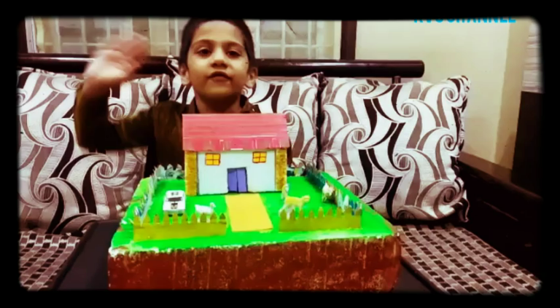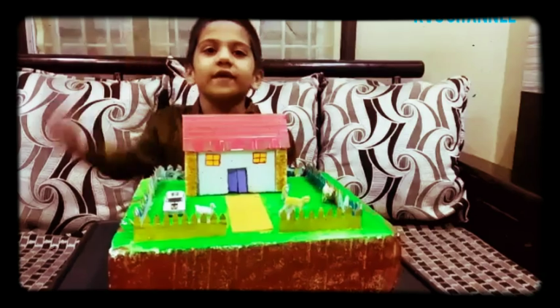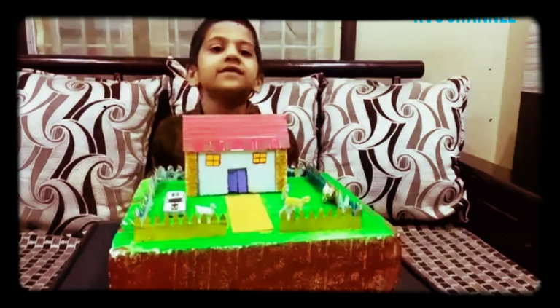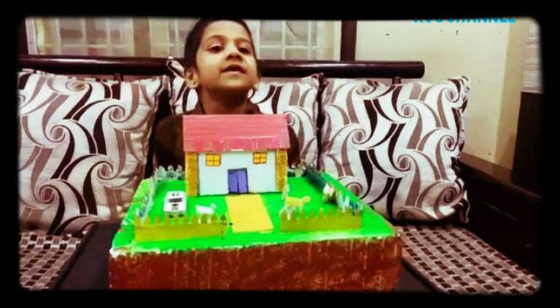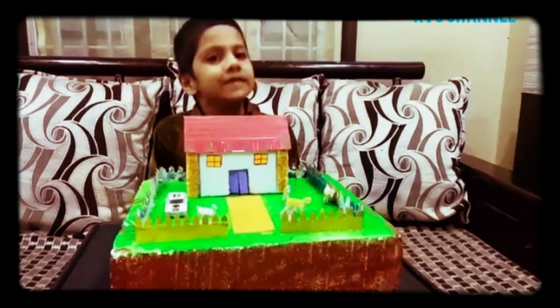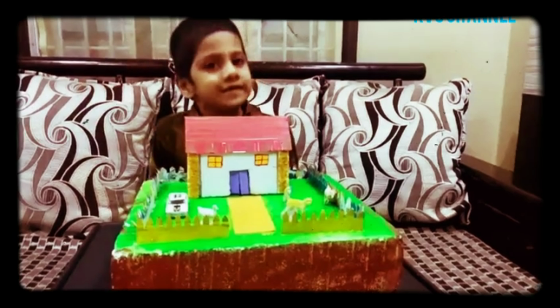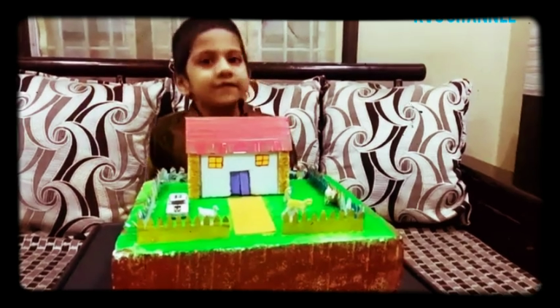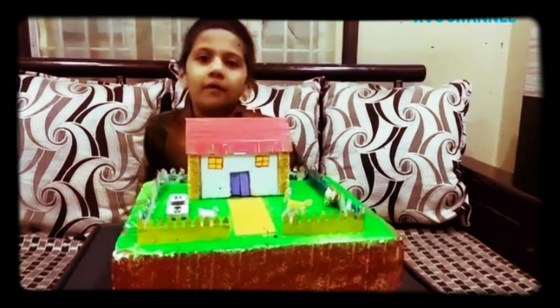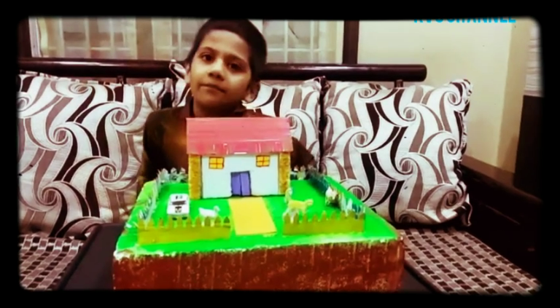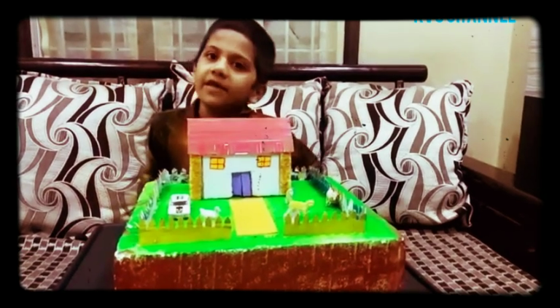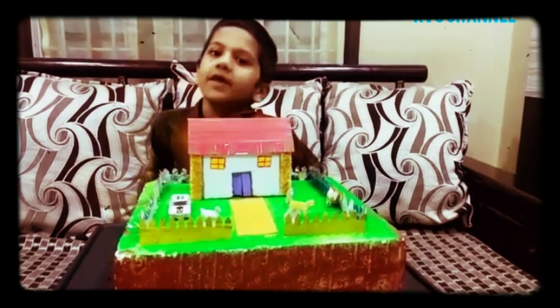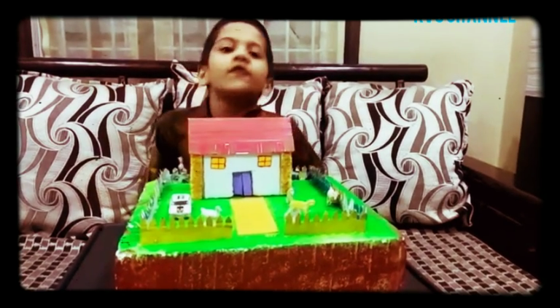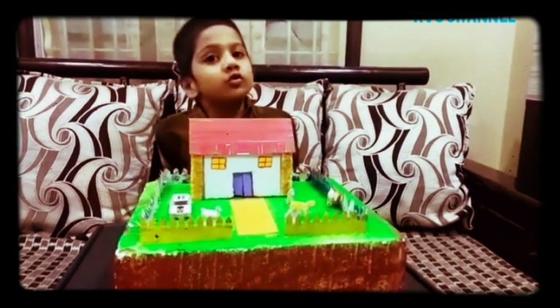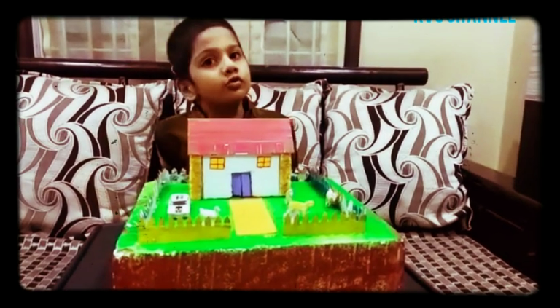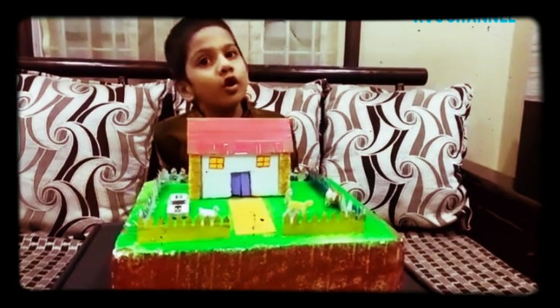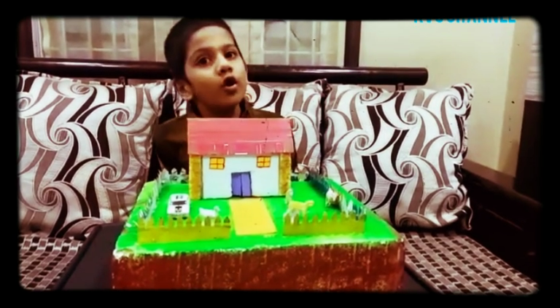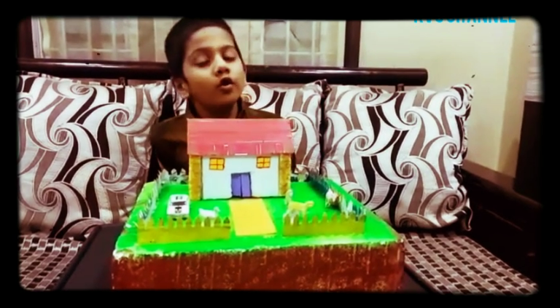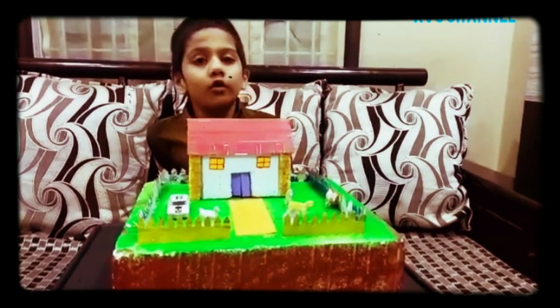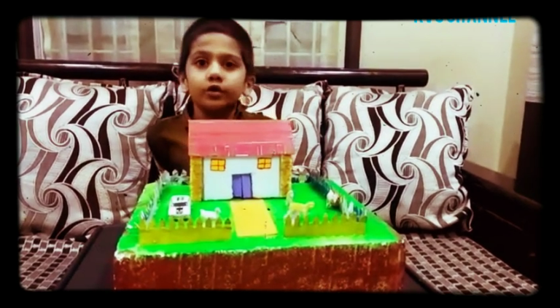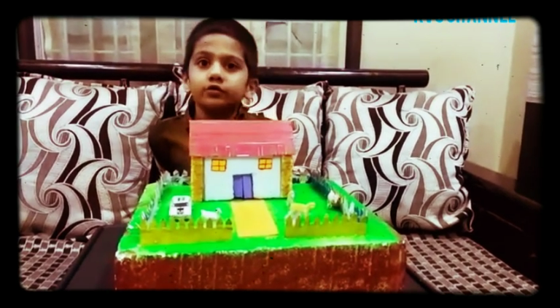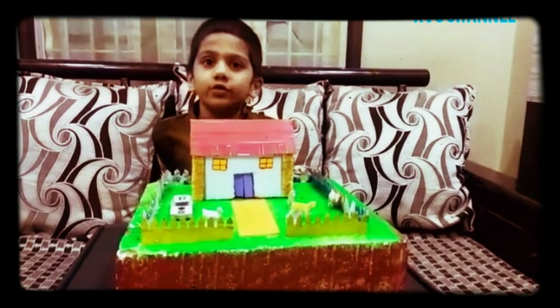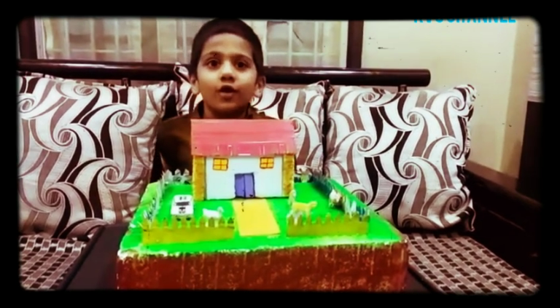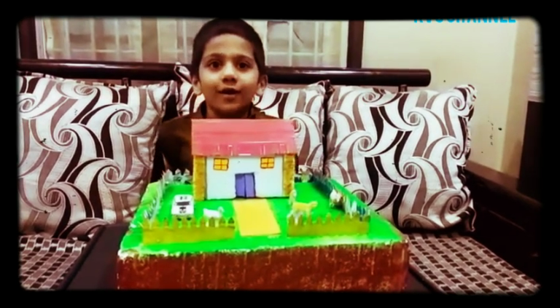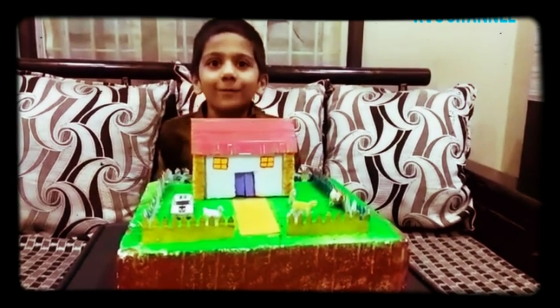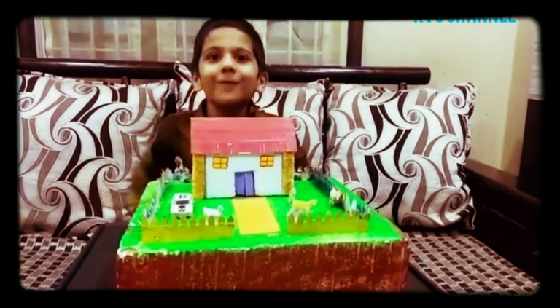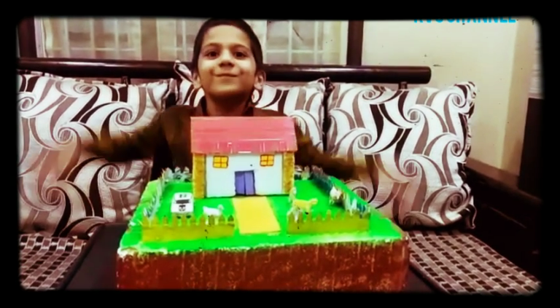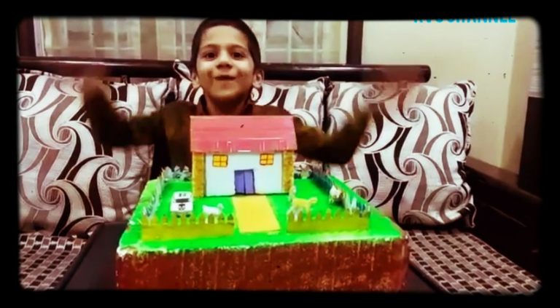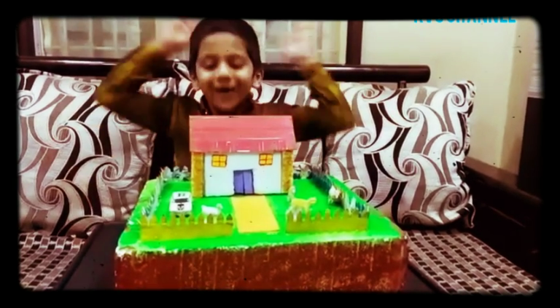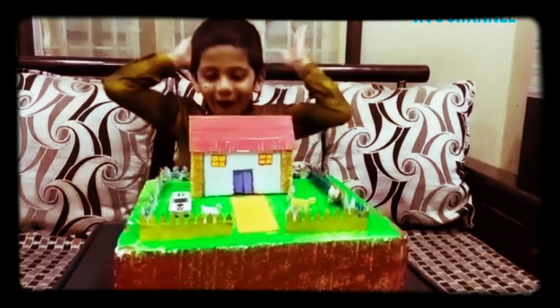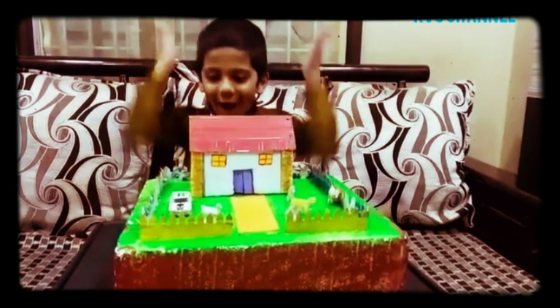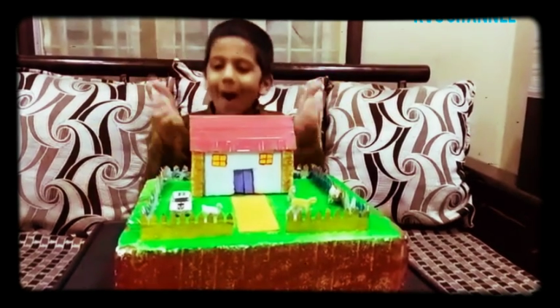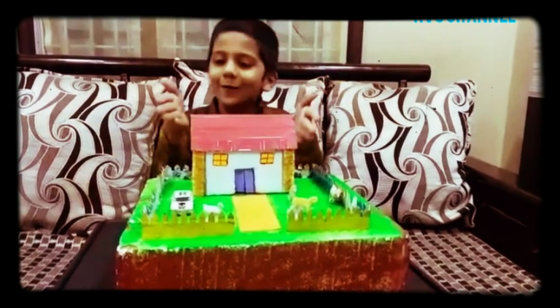Friends, this is Amati. Today I am going to talk about Pukka House.